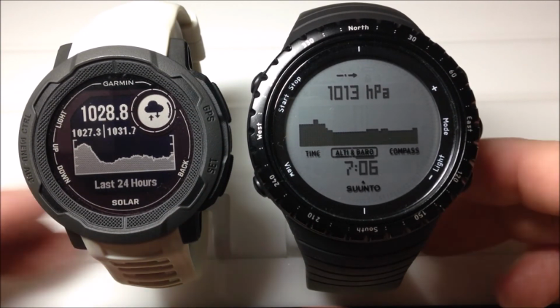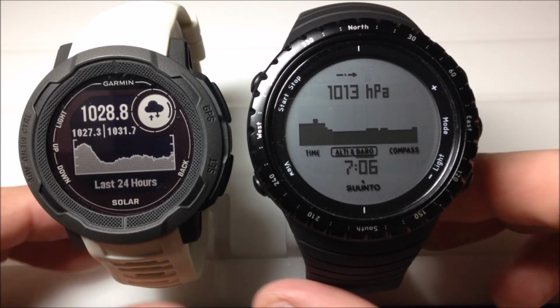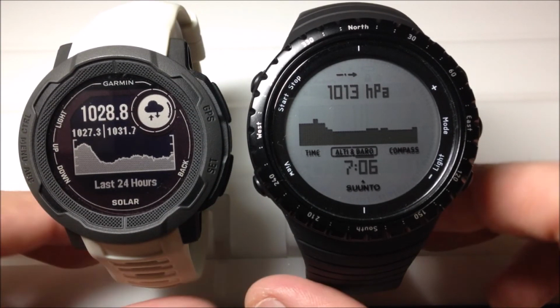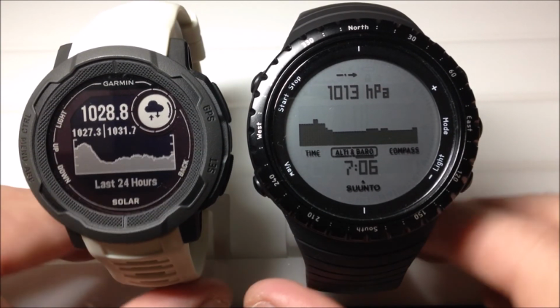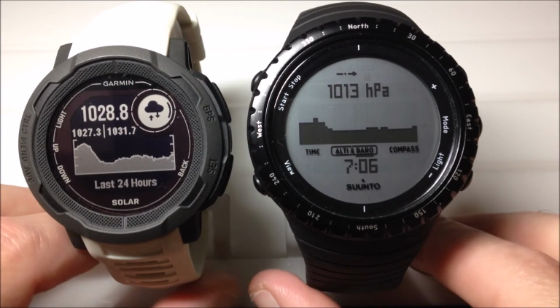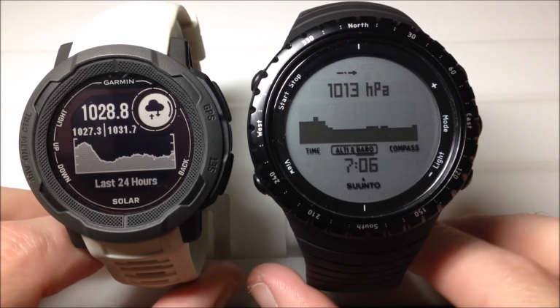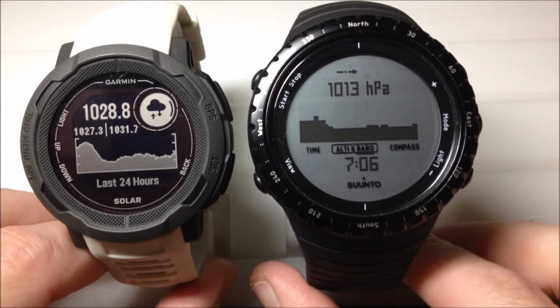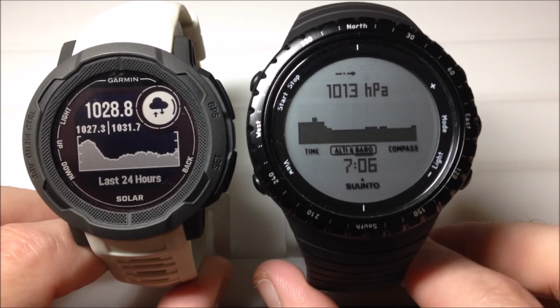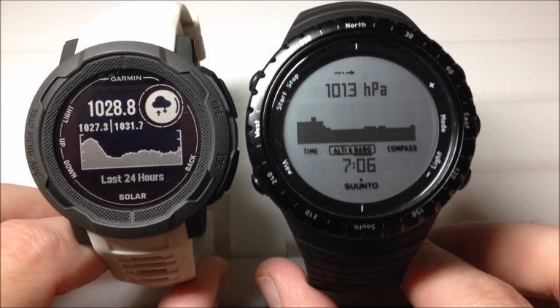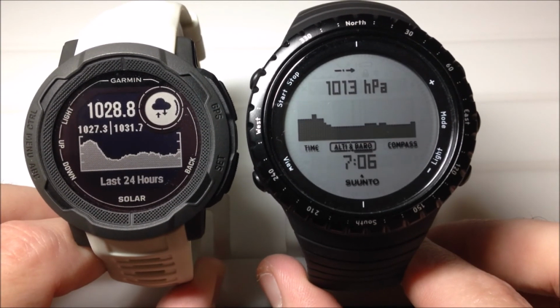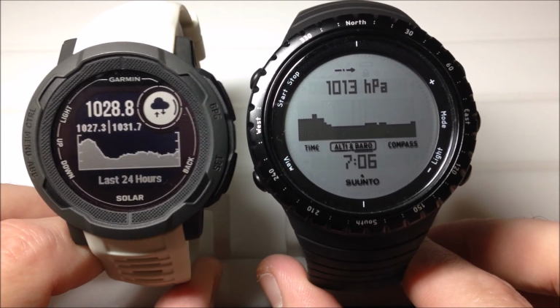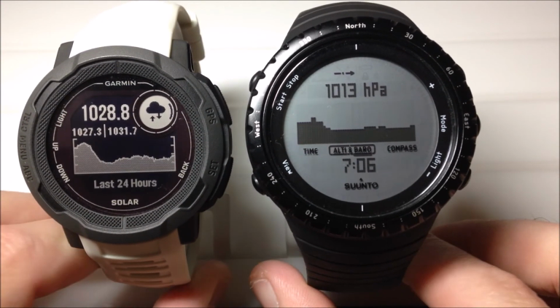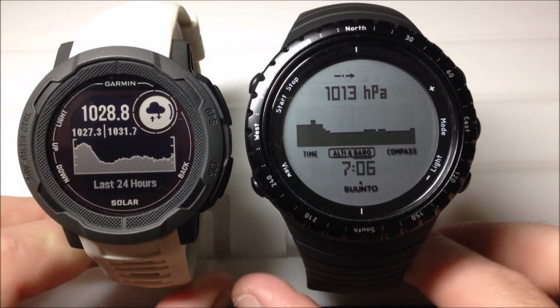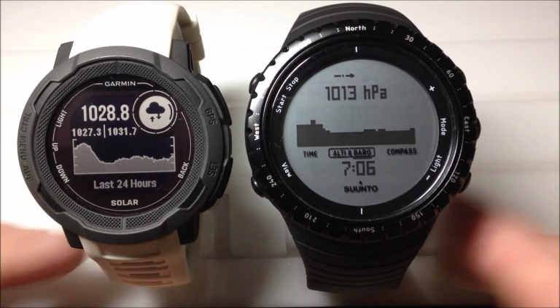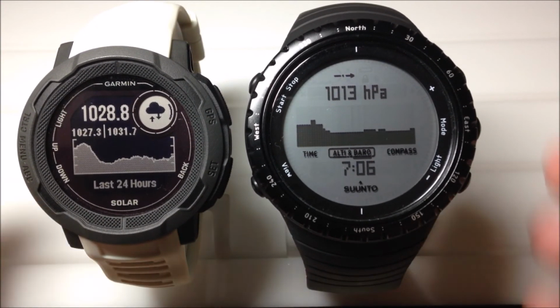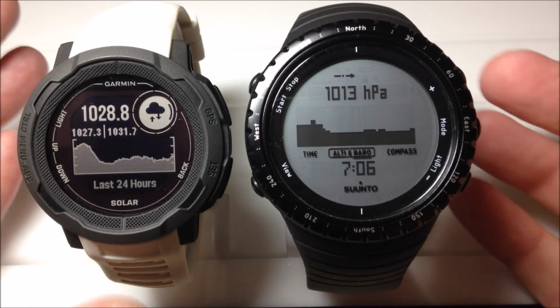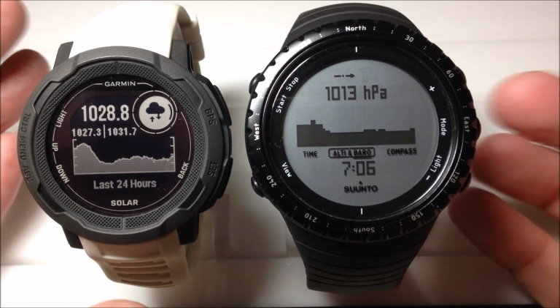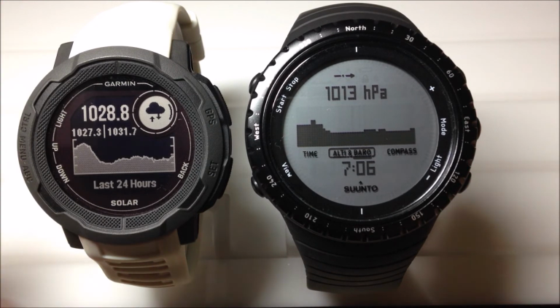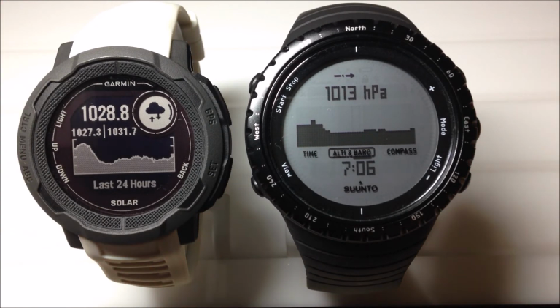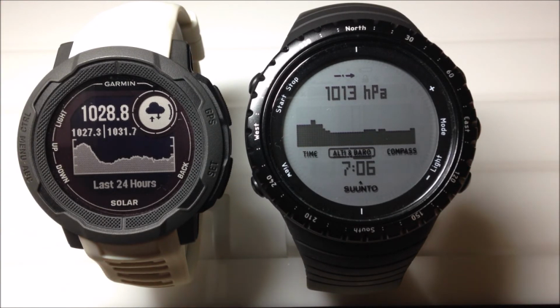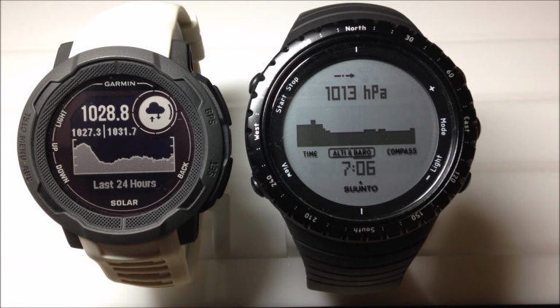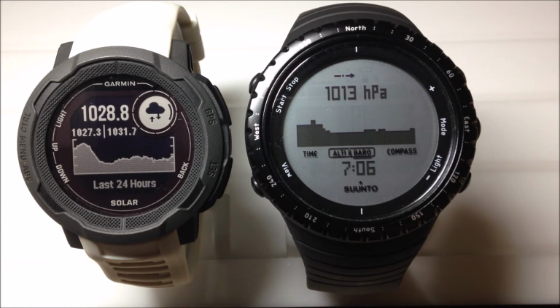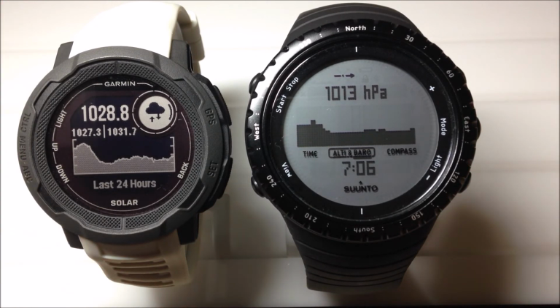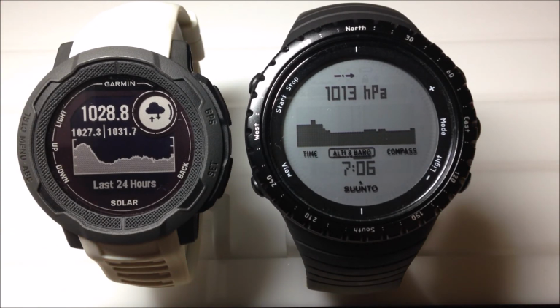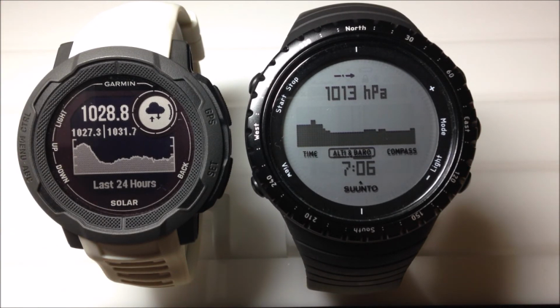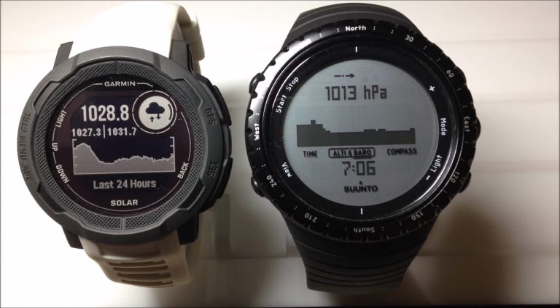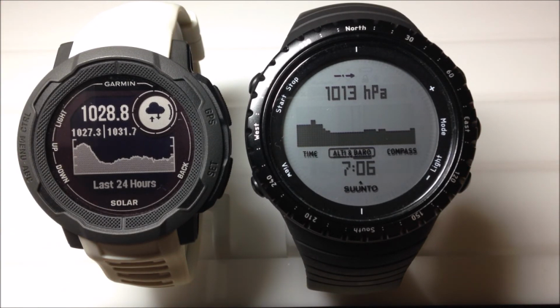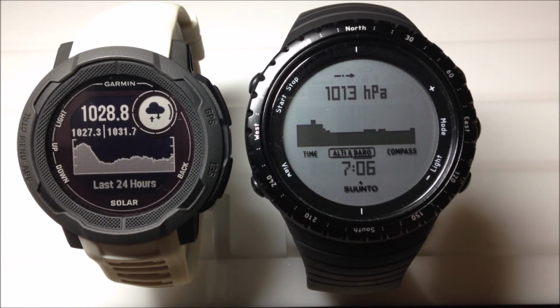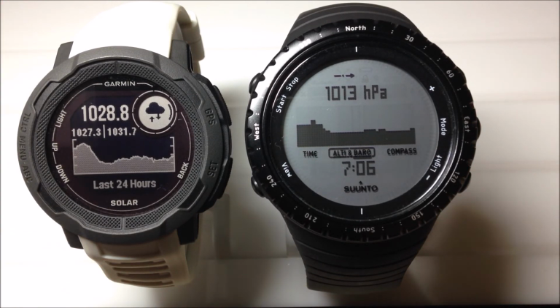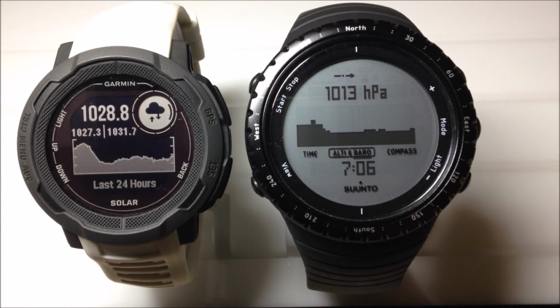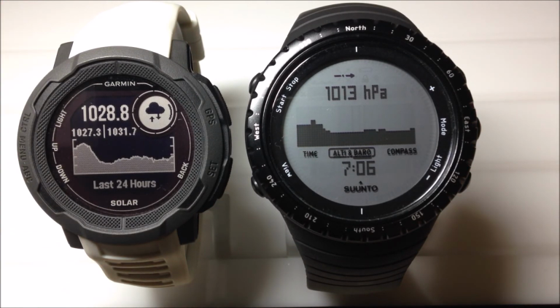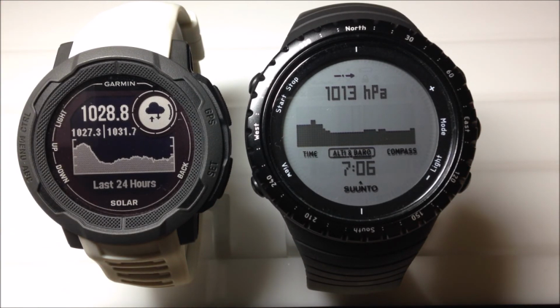Let's take a look at what the barometer looks like on both of these two watches. I hope the video helps.